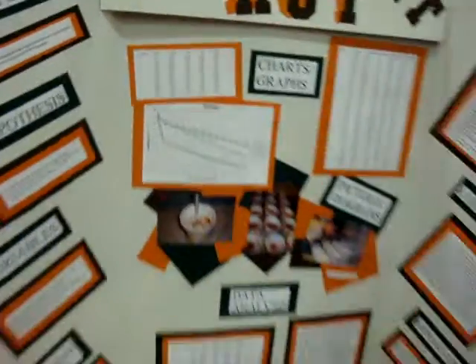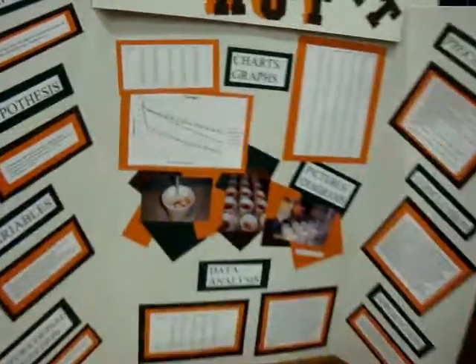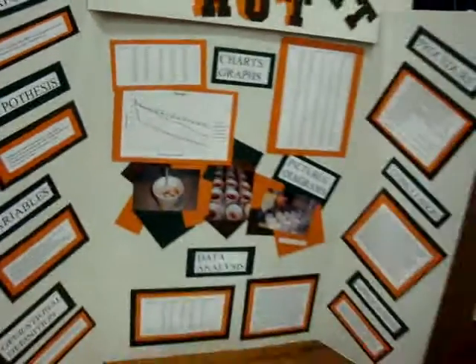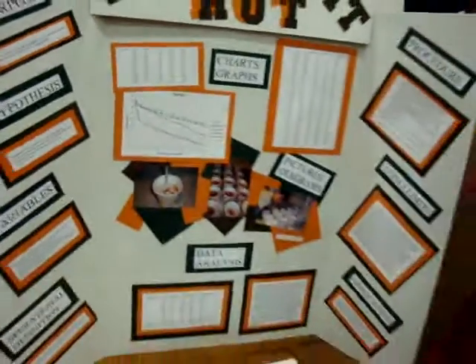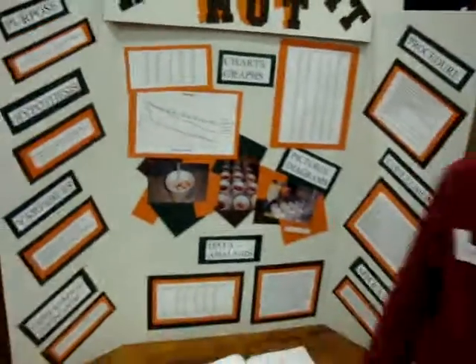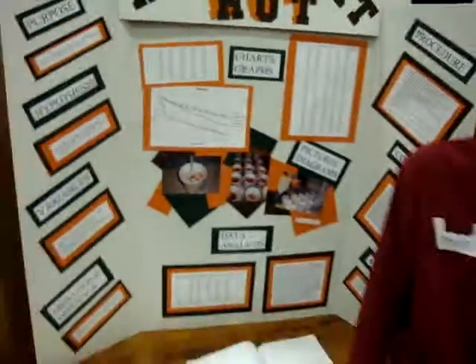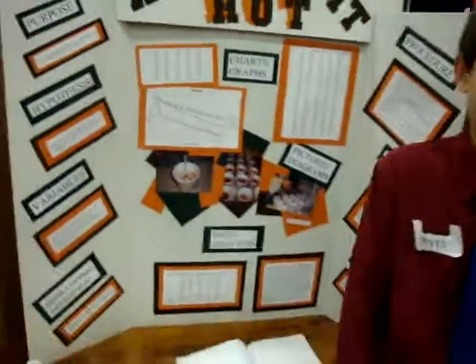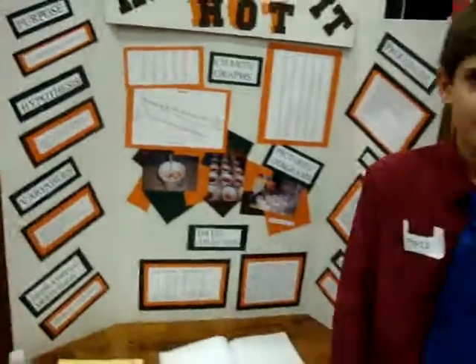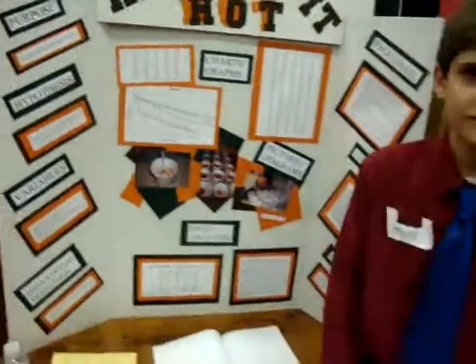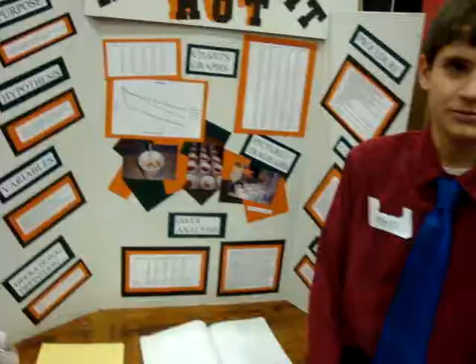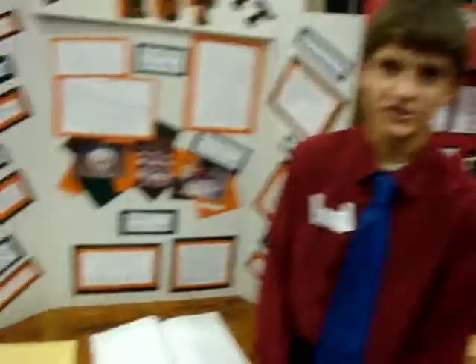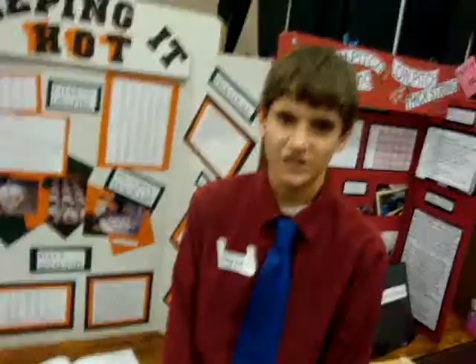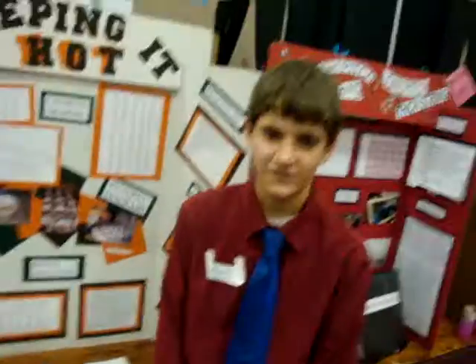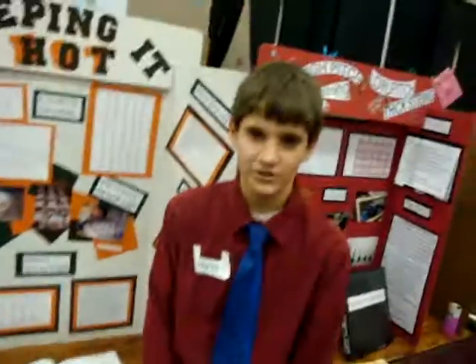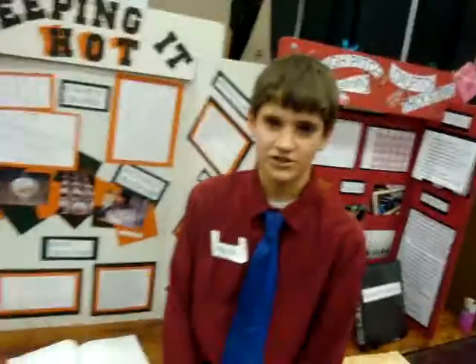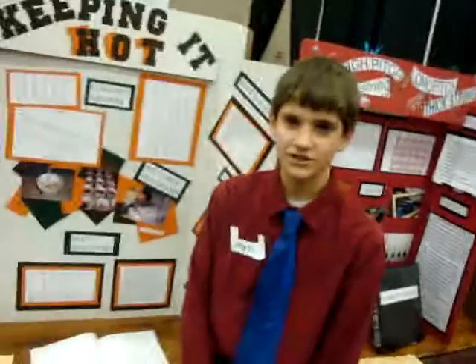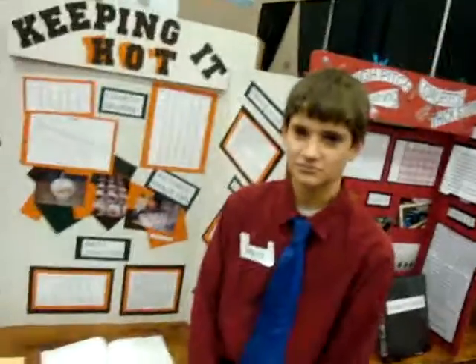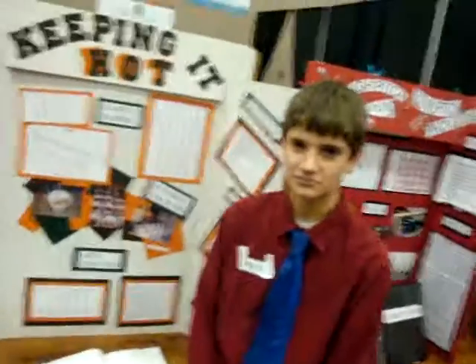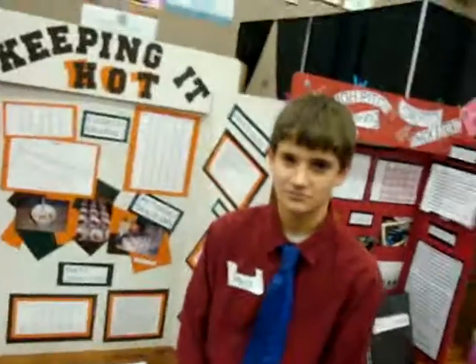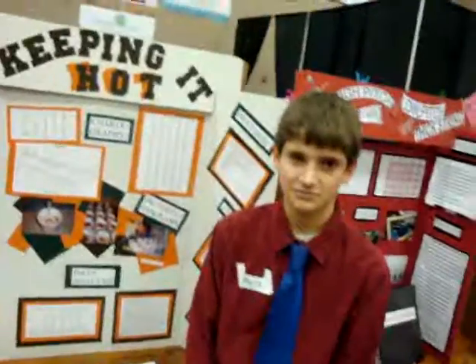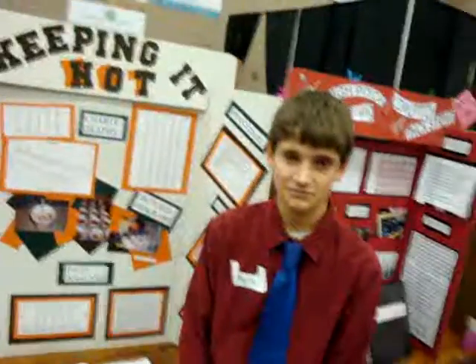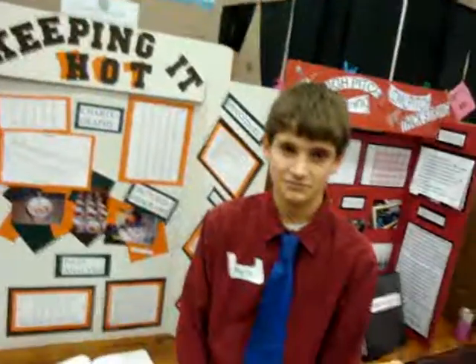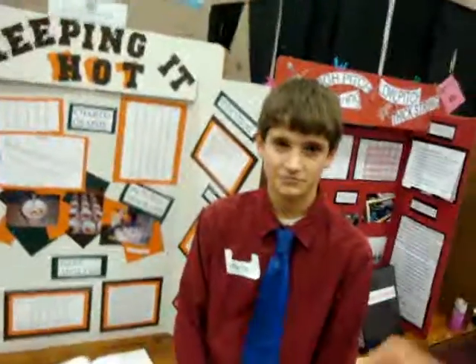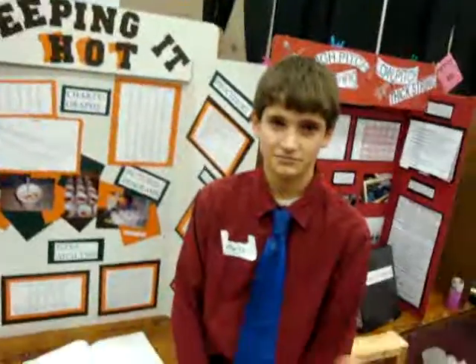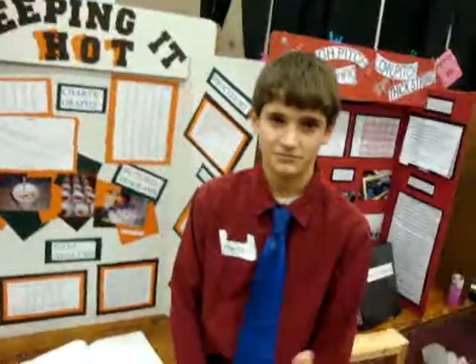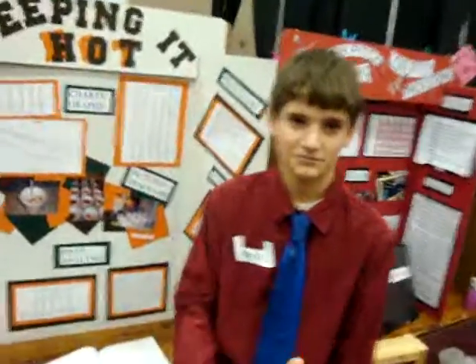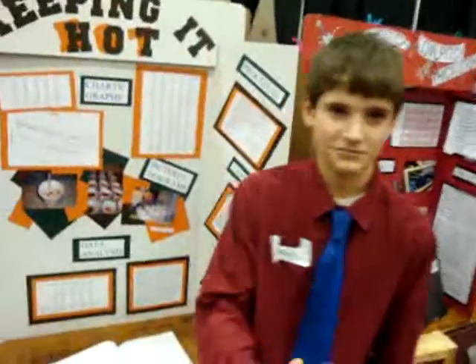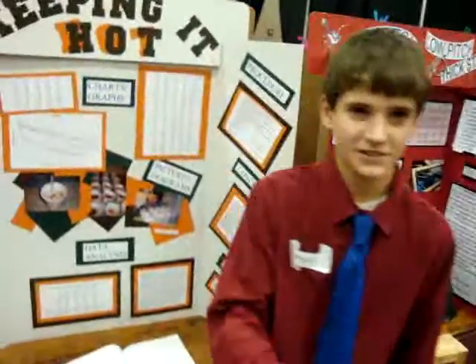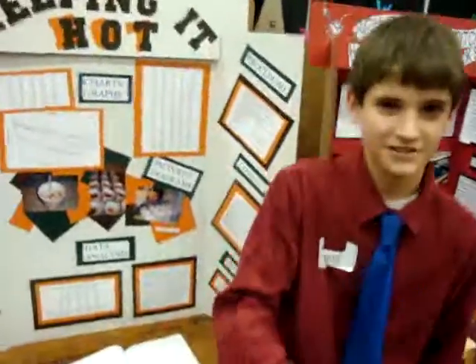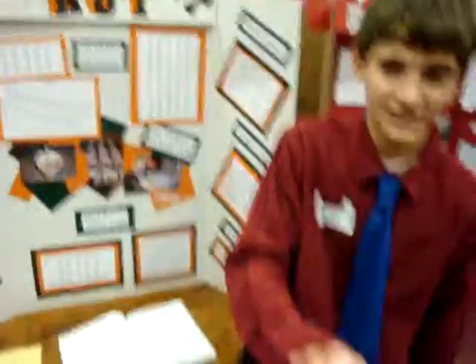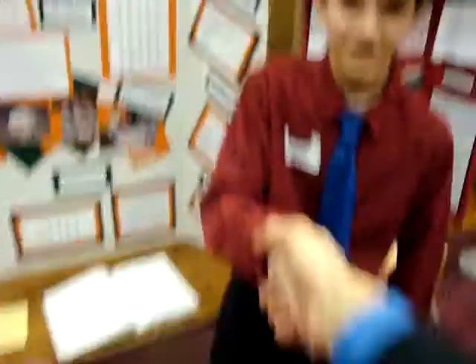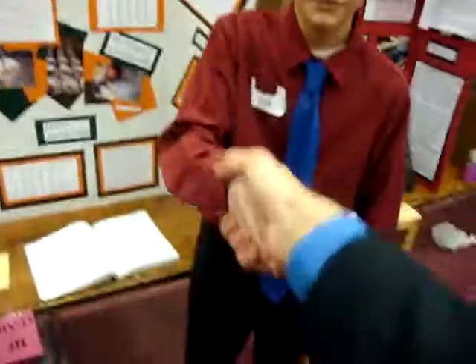And that is my science fair project. Do you have any questions? No, I do not. Thank you very much.